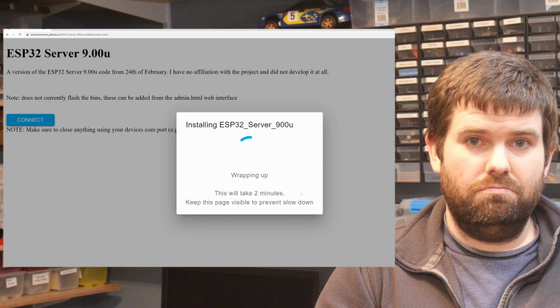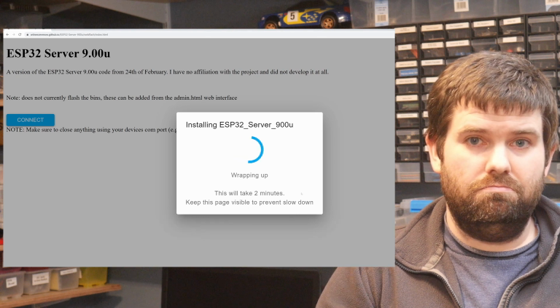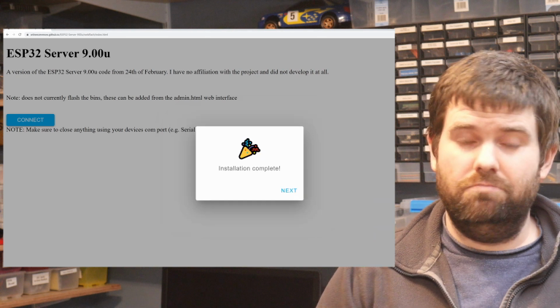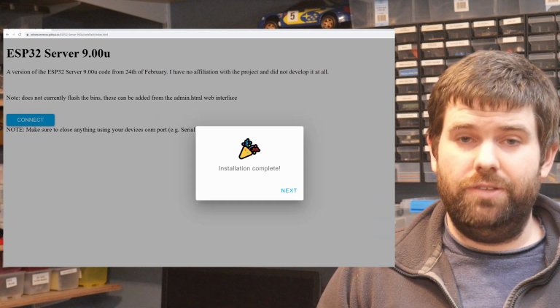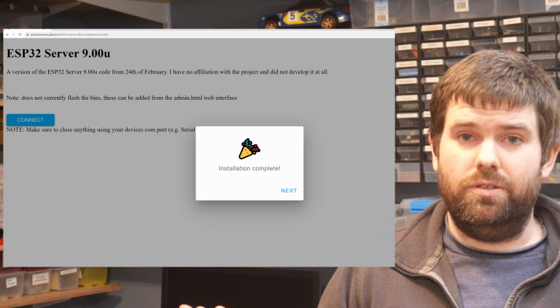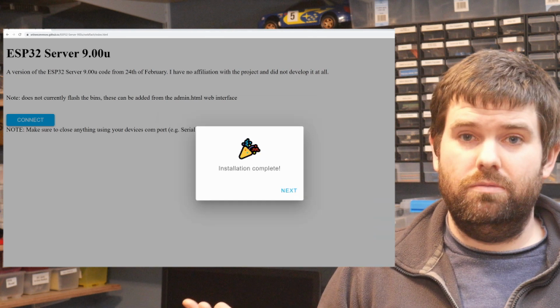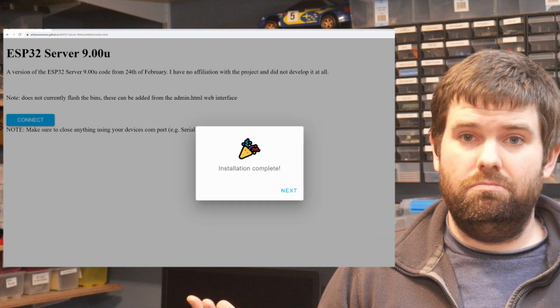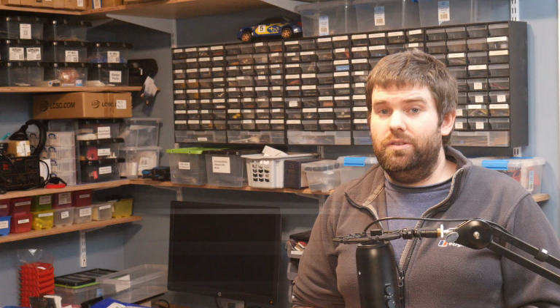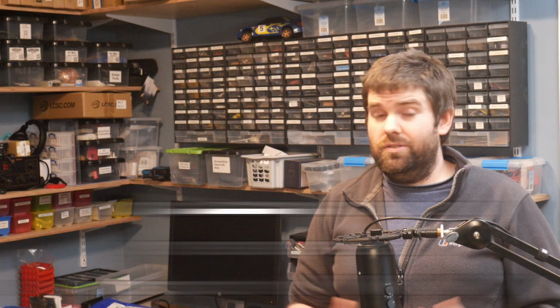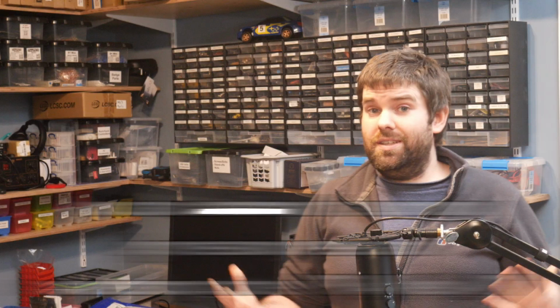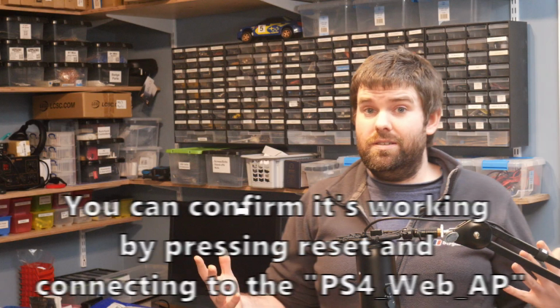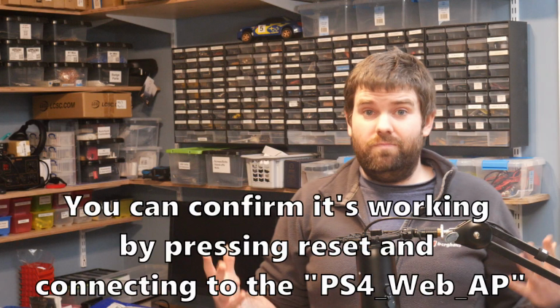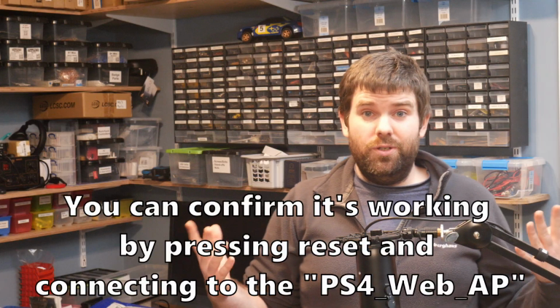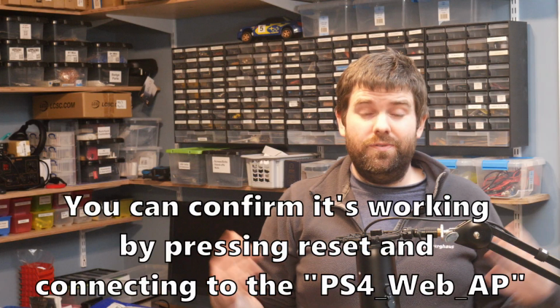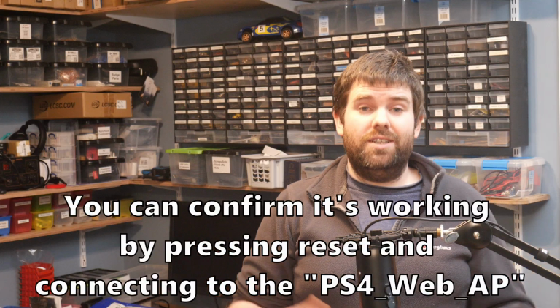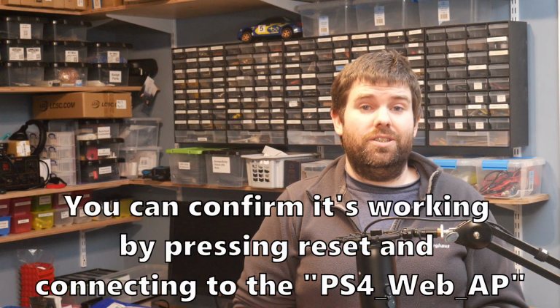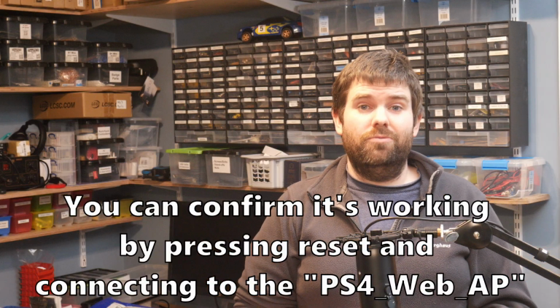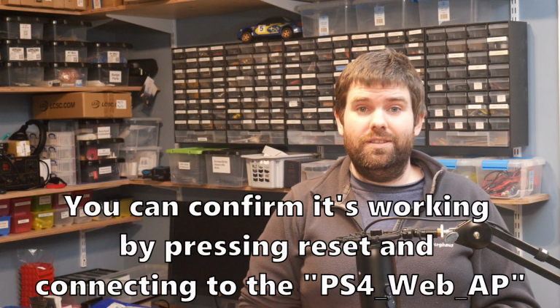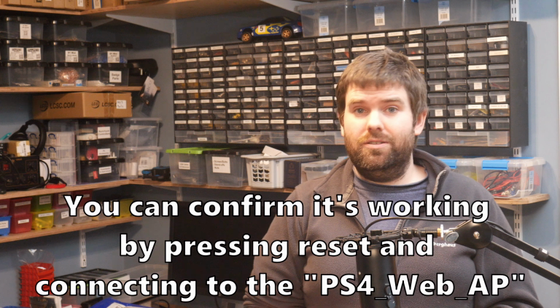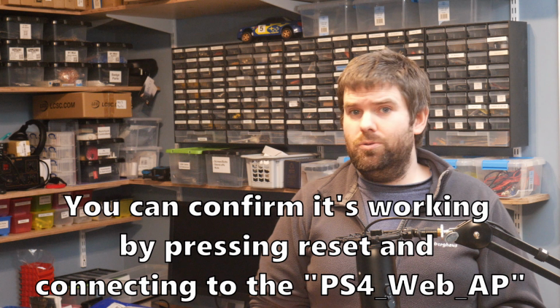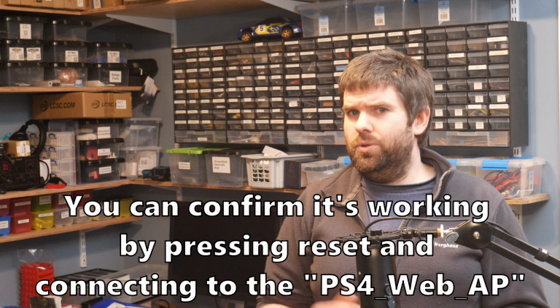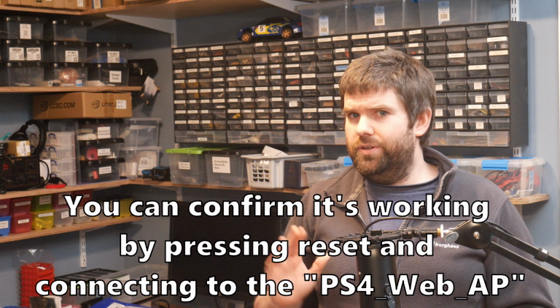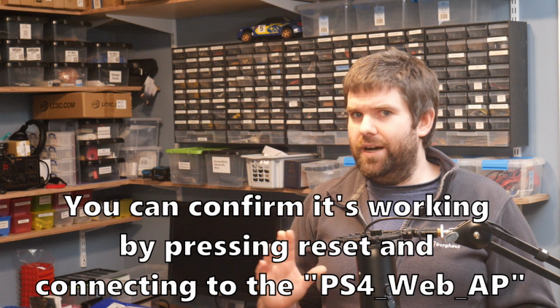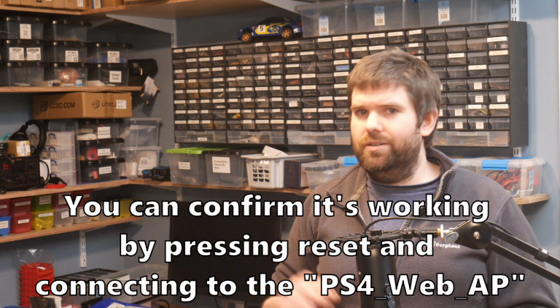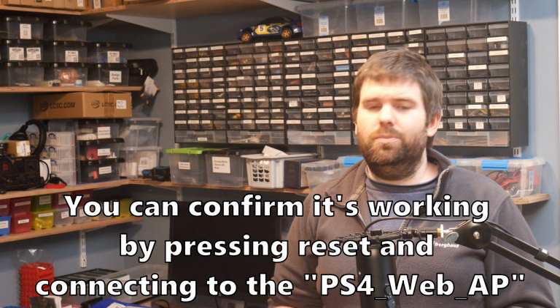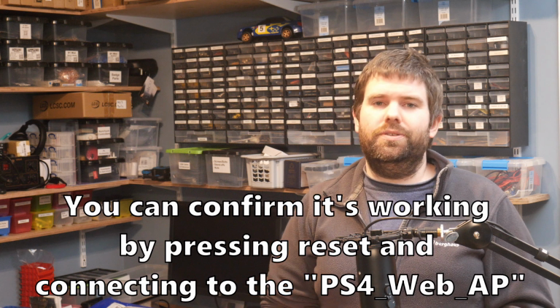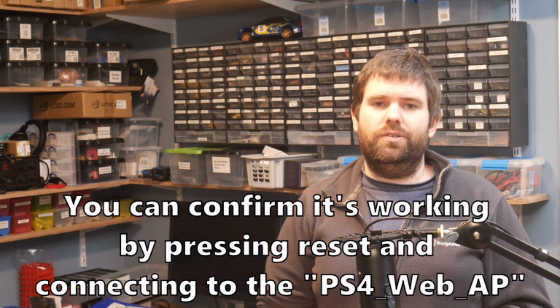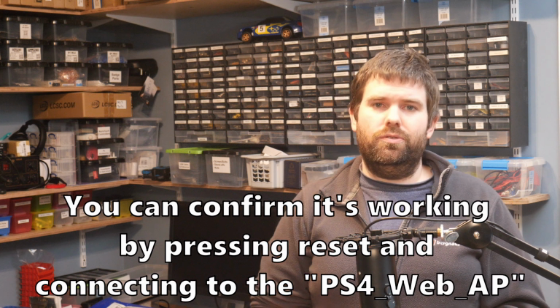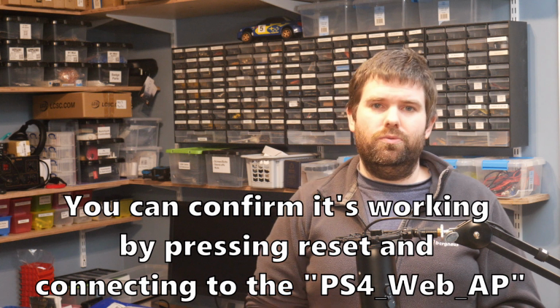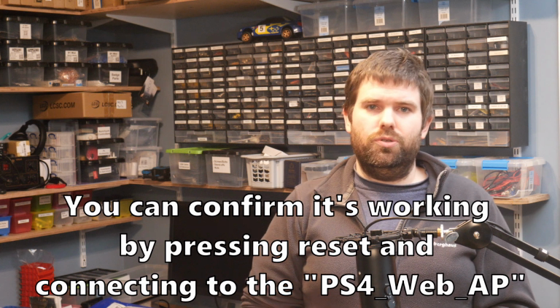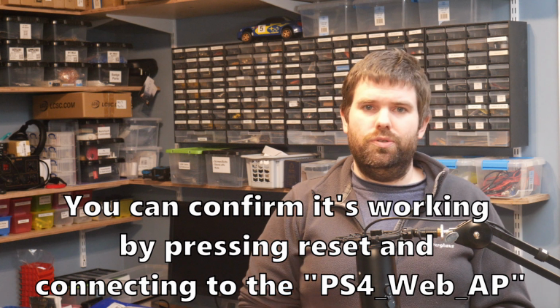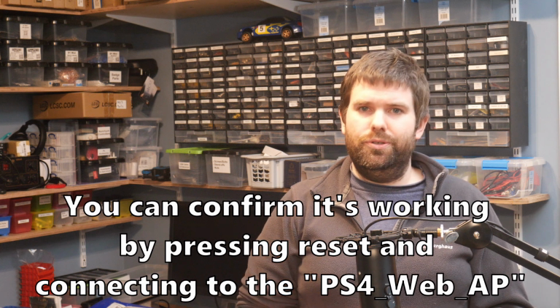And that's it — fully flashed and ready to go. But there are a couple of things you should know.